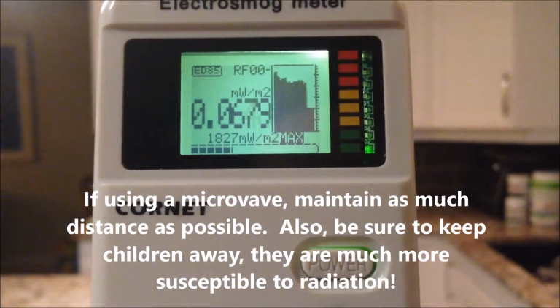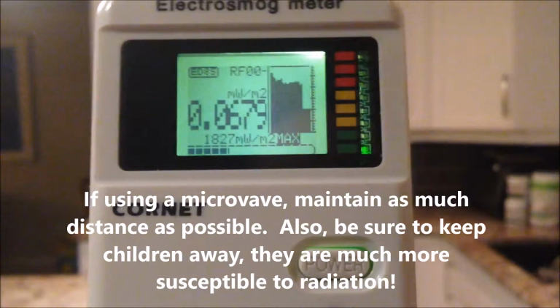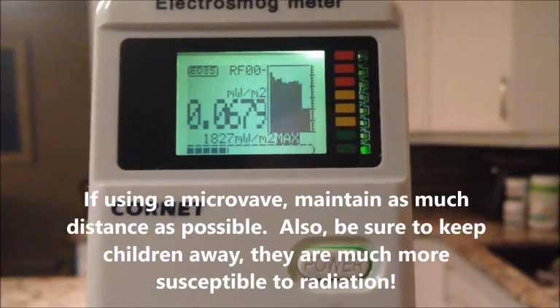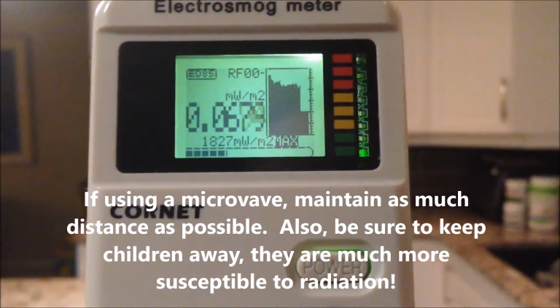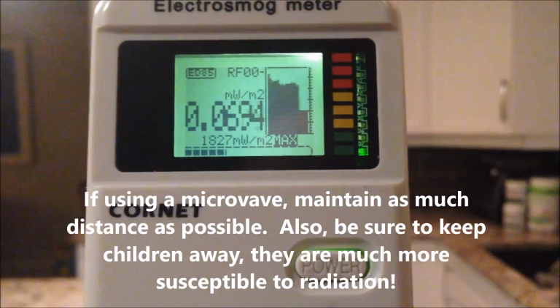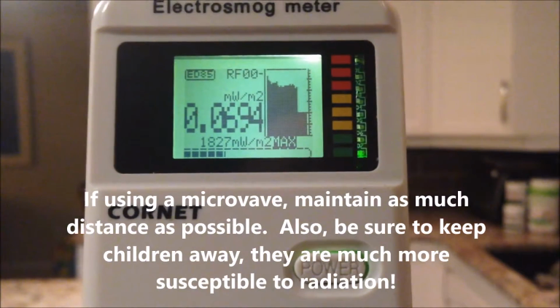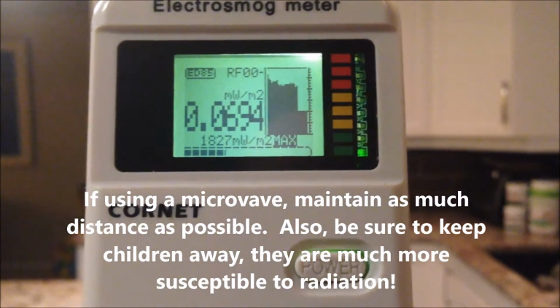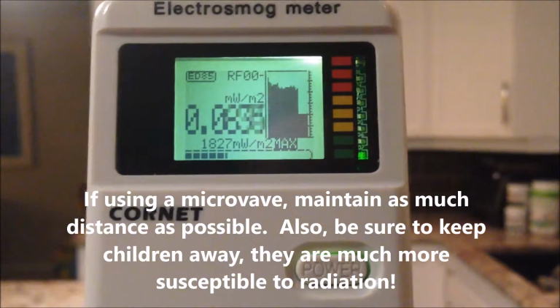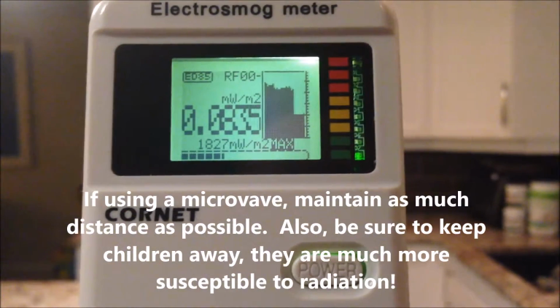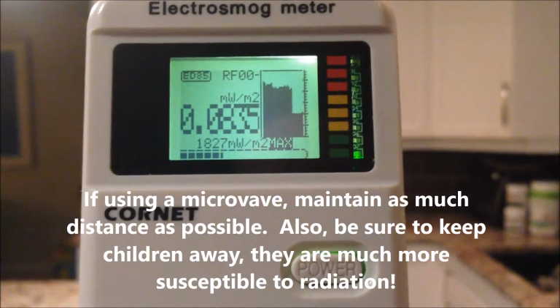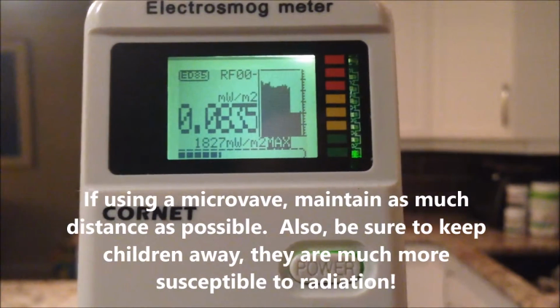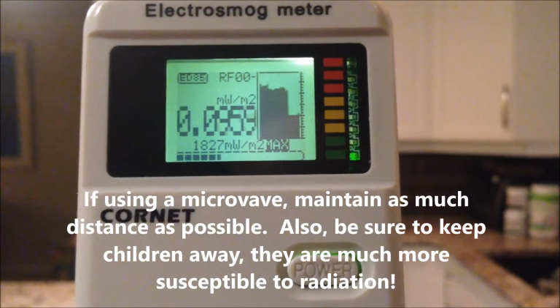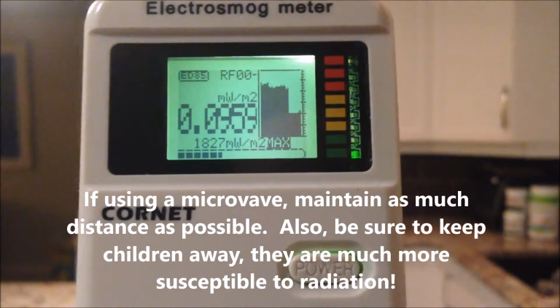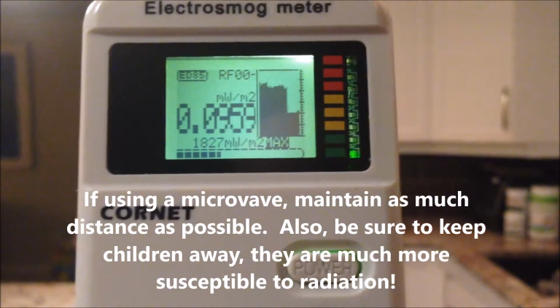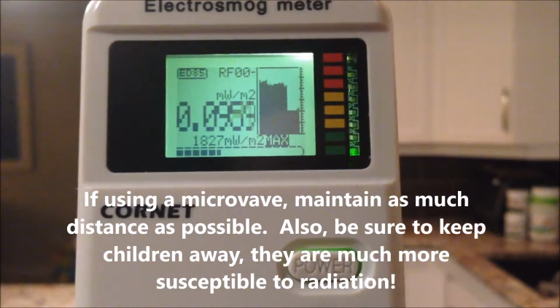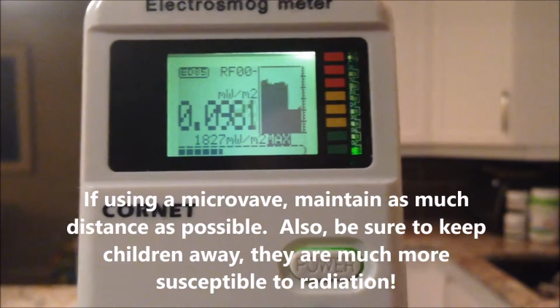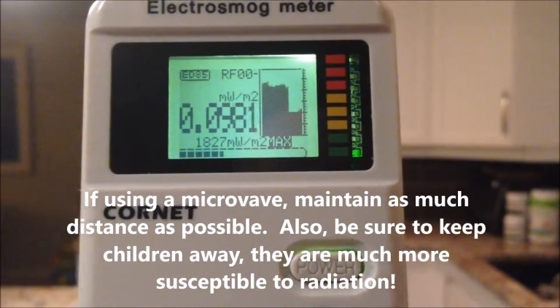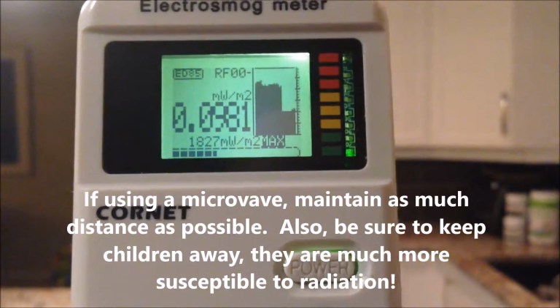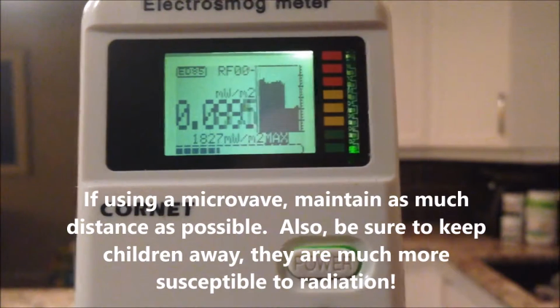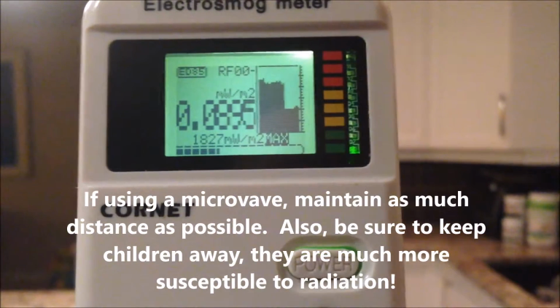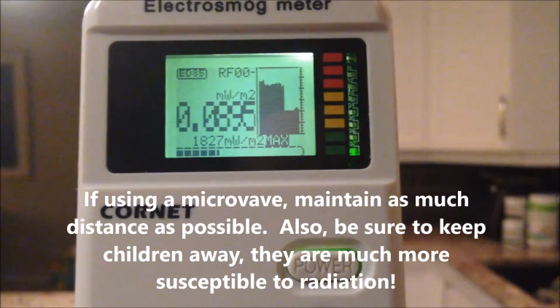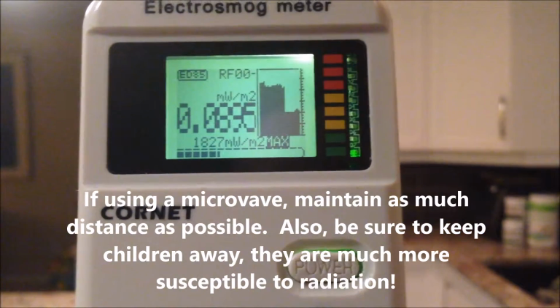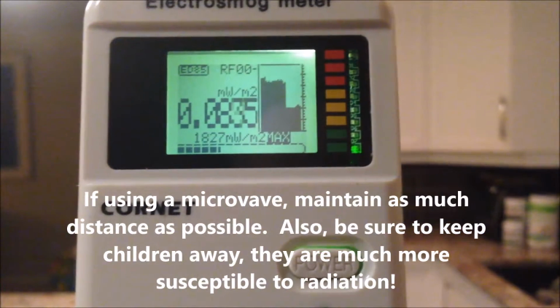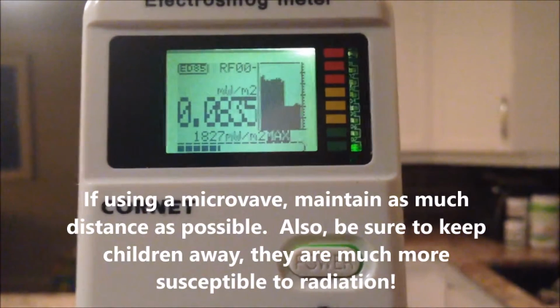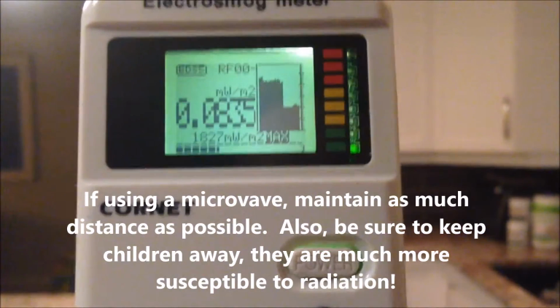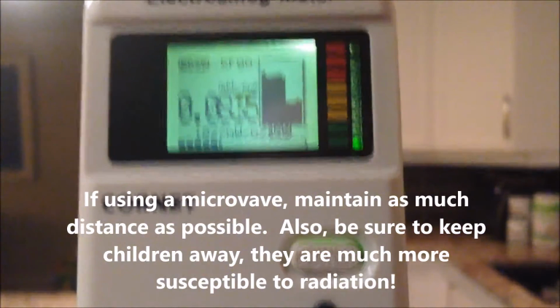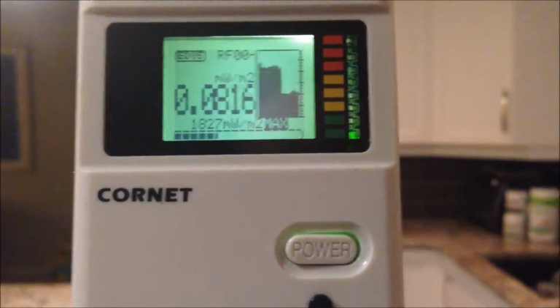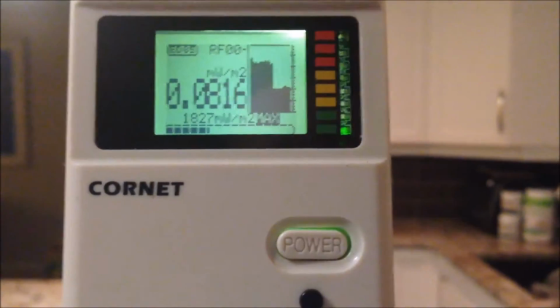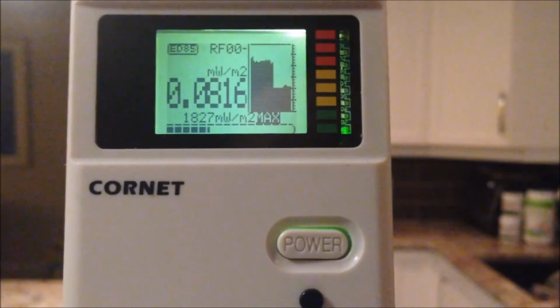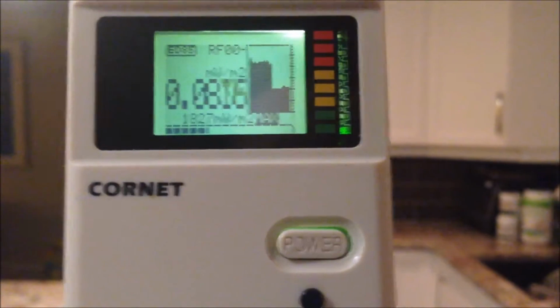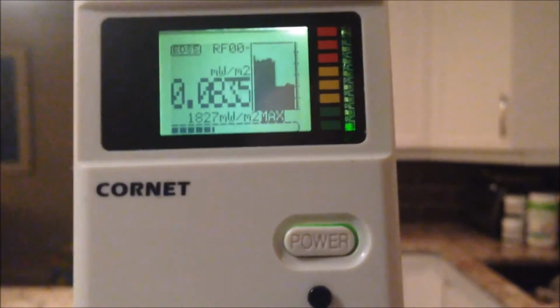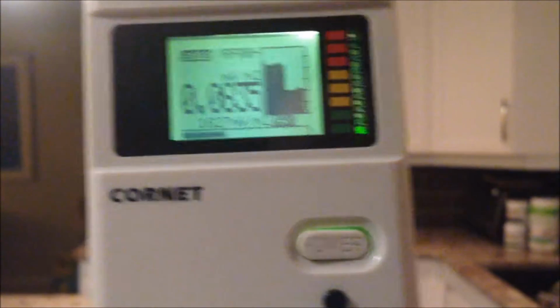So those are pretty high levels, and so if you are going to use your microwave, keep your distance and leave the room if possible.